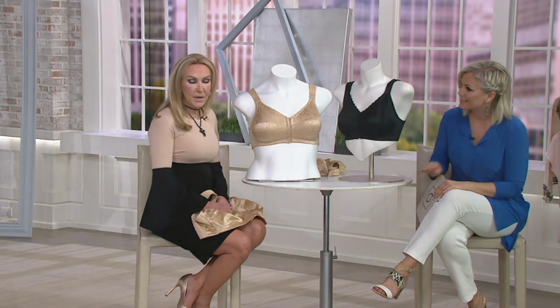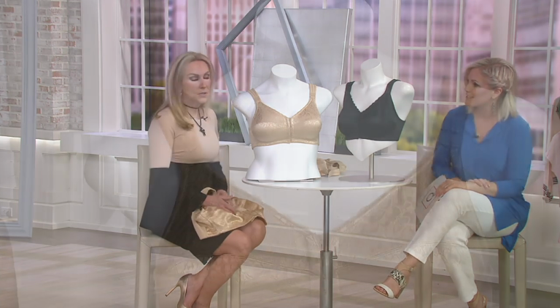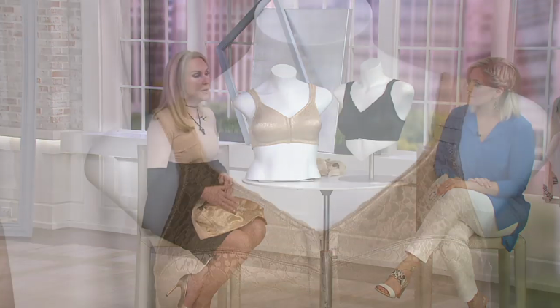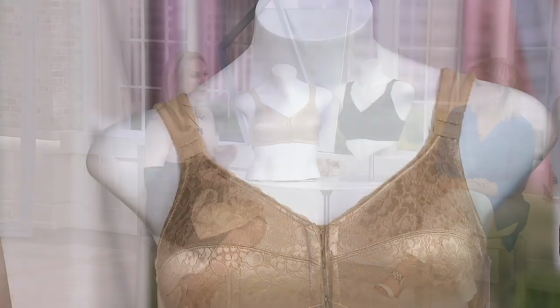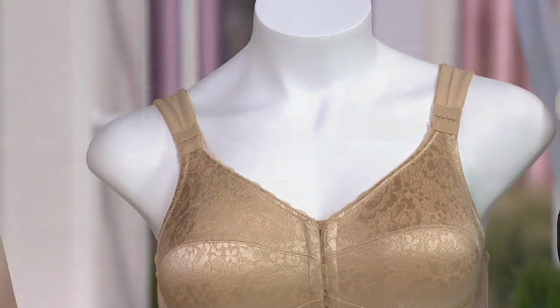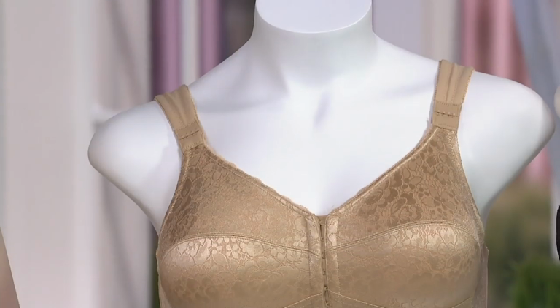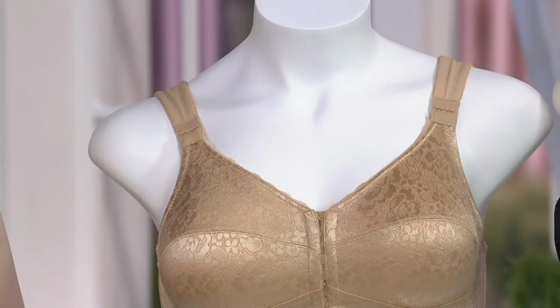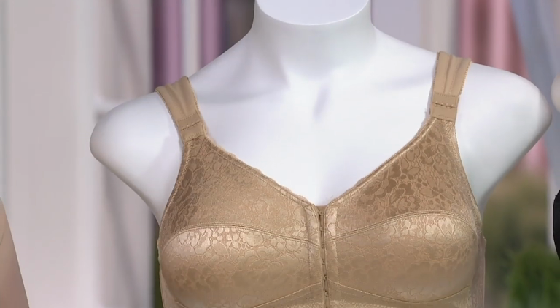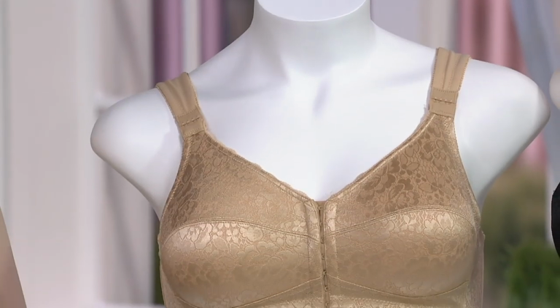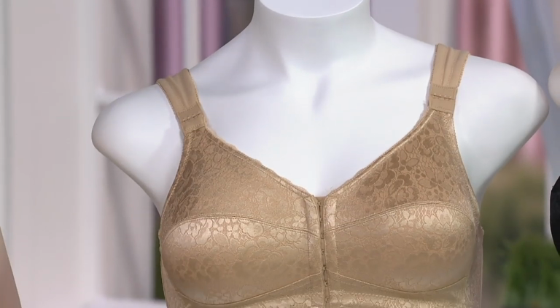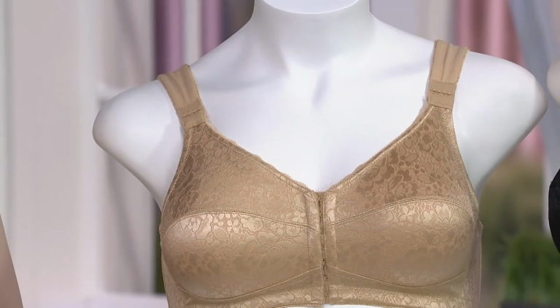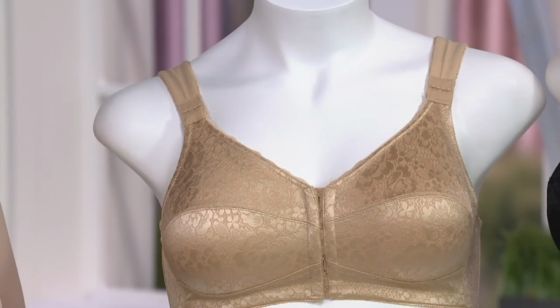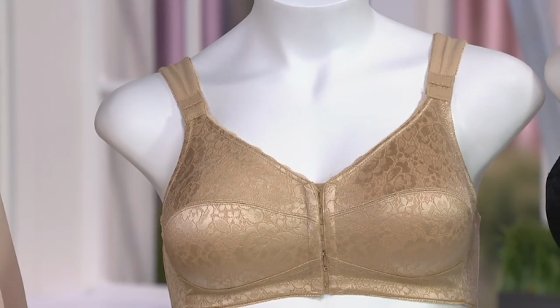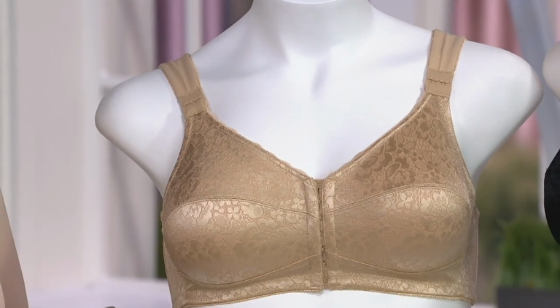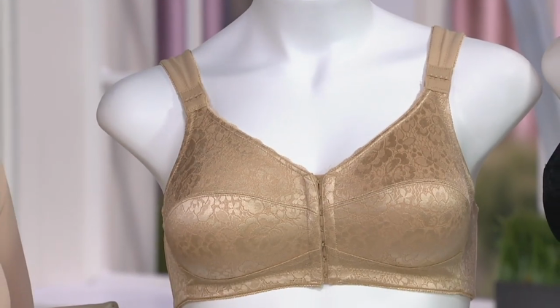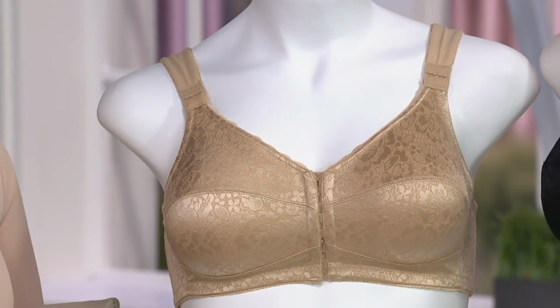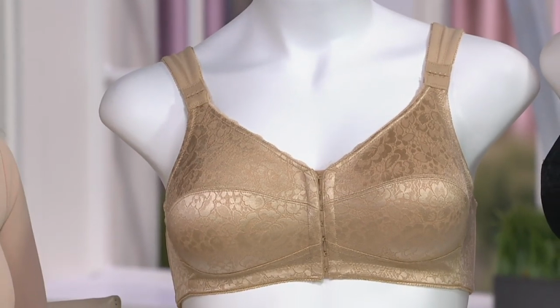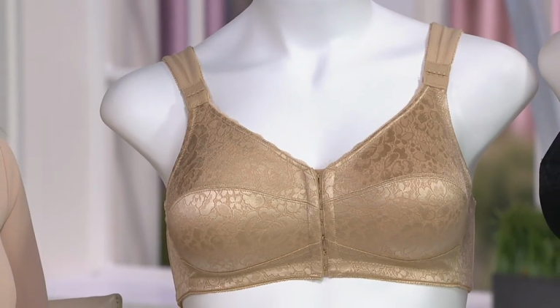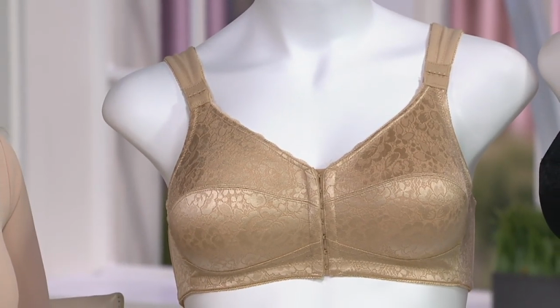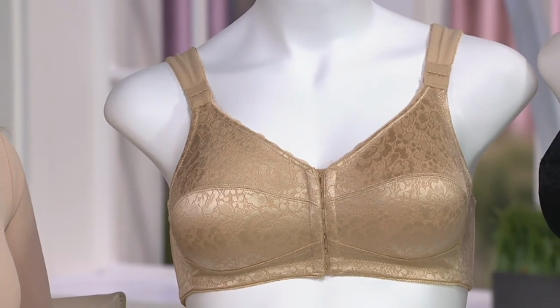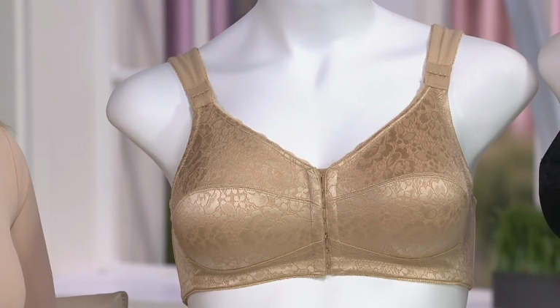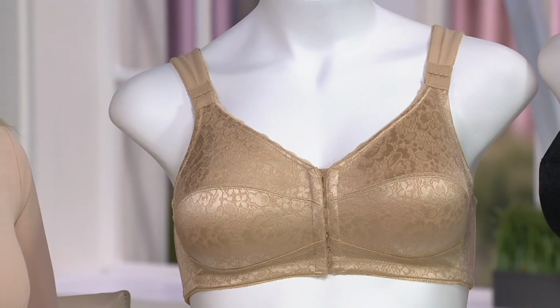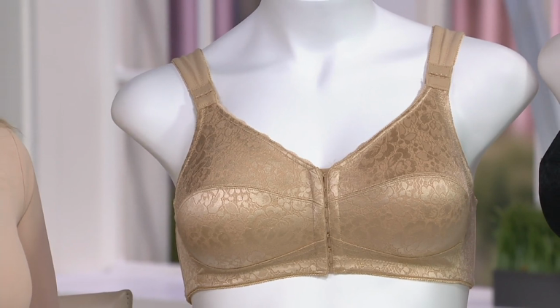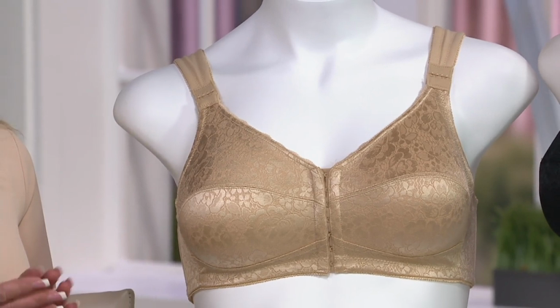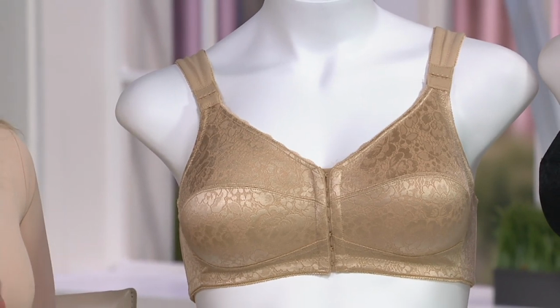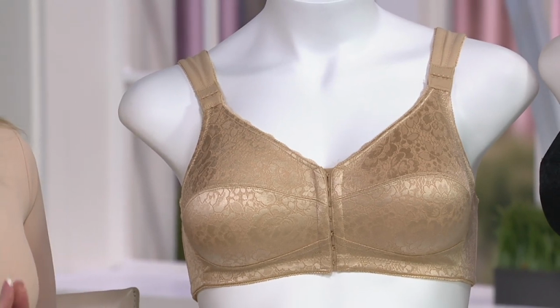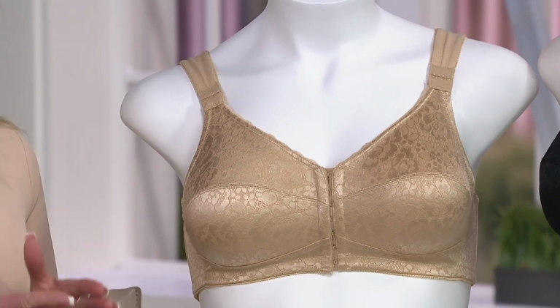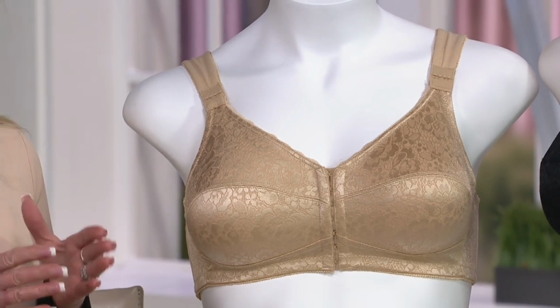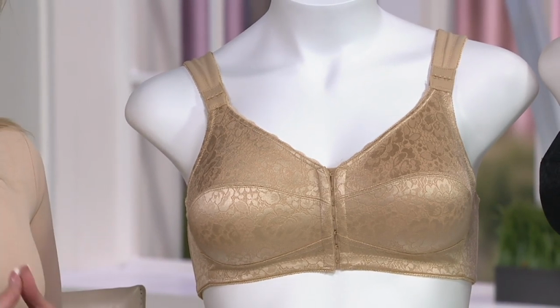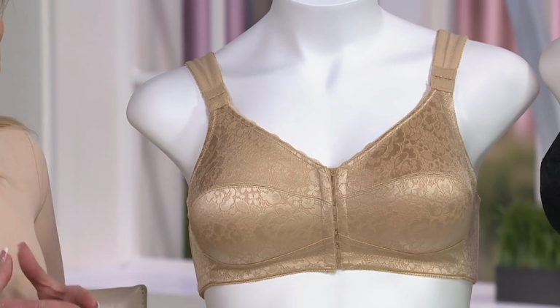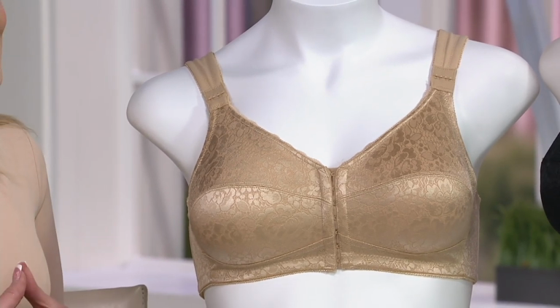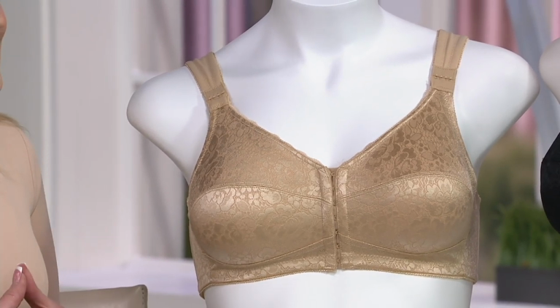Something brand new that we have not brought here in 25 years — a posture bra. But so much needed.